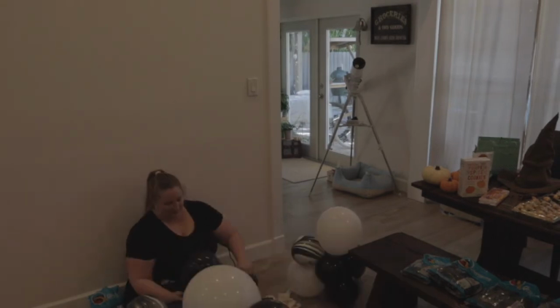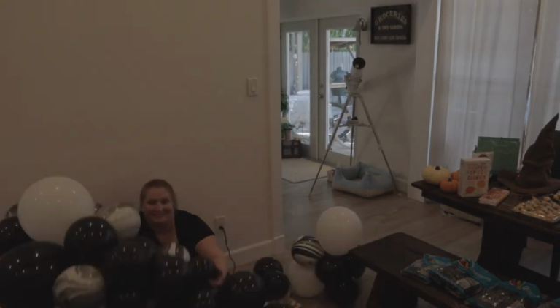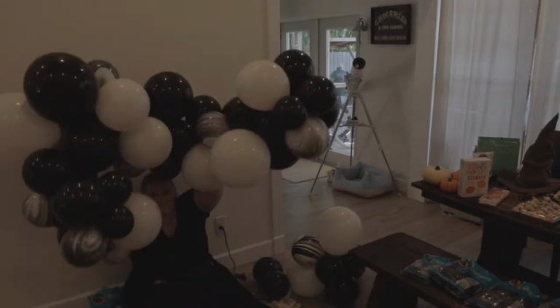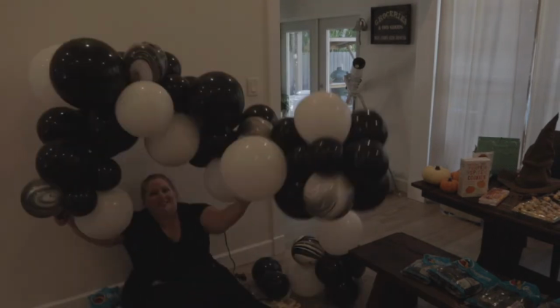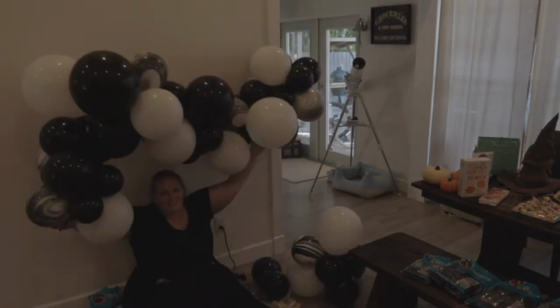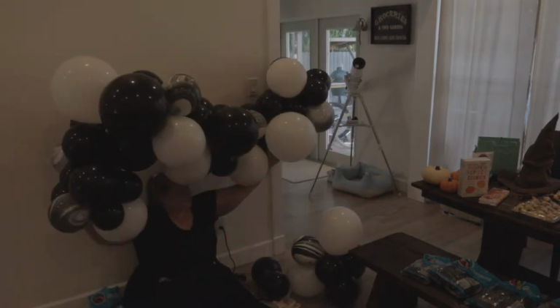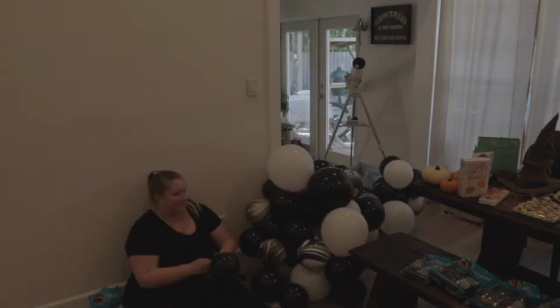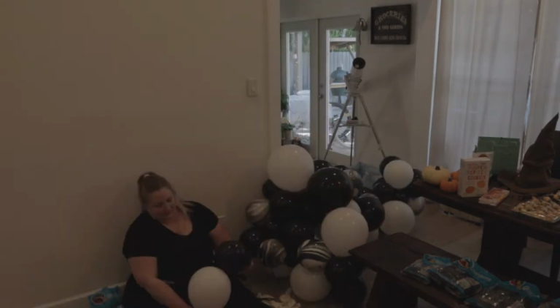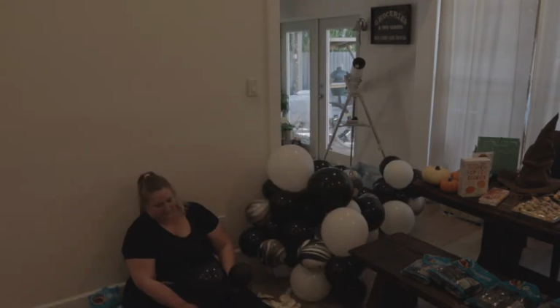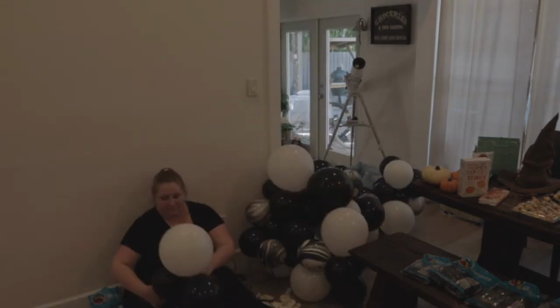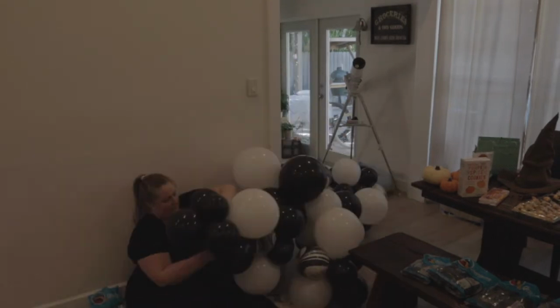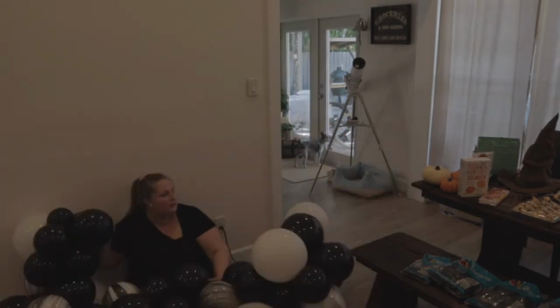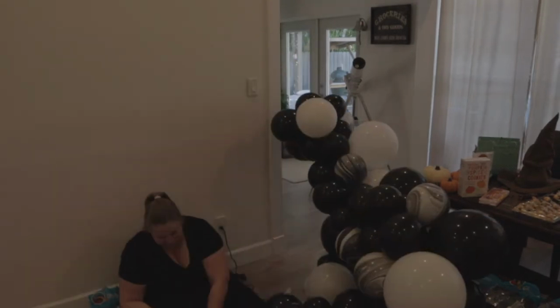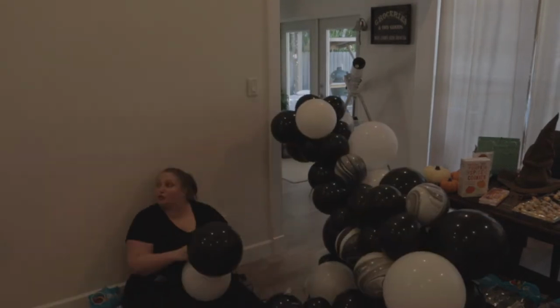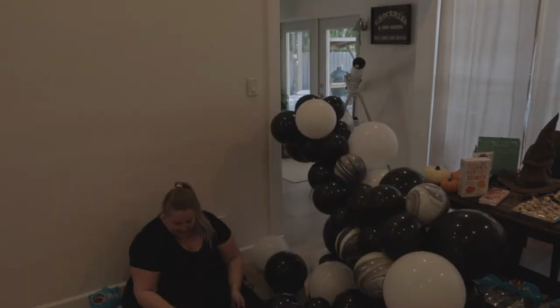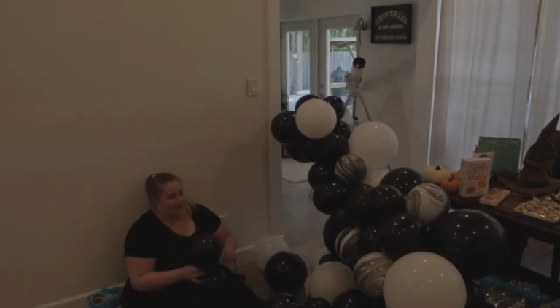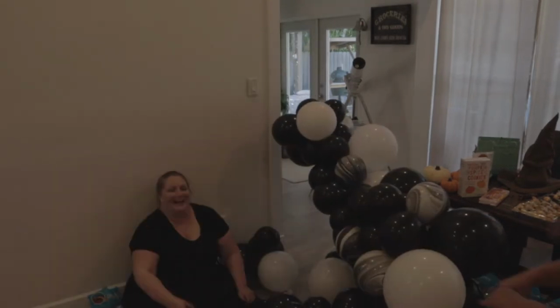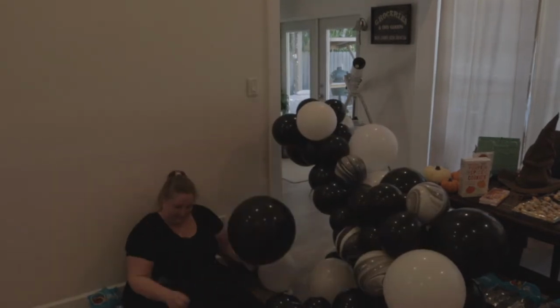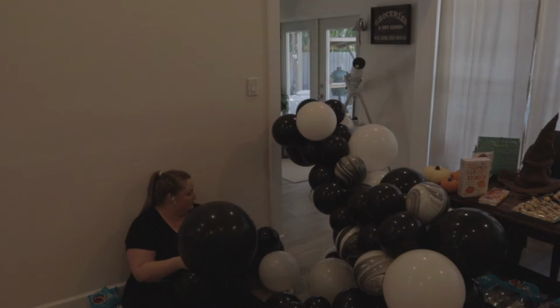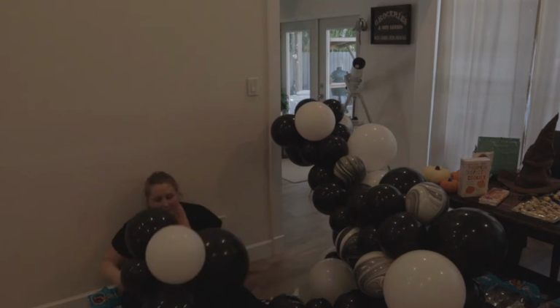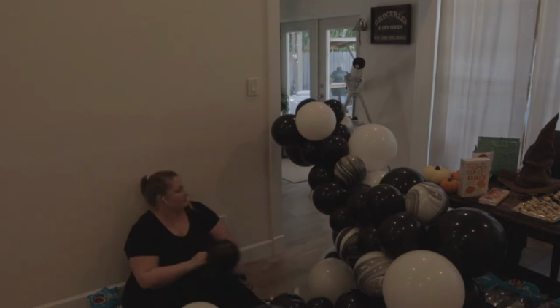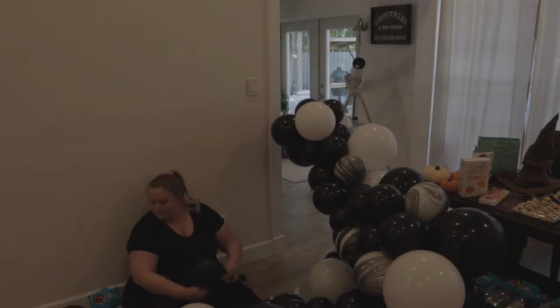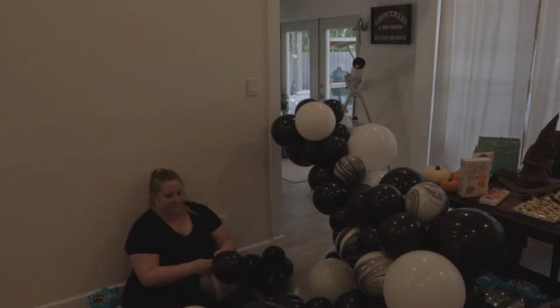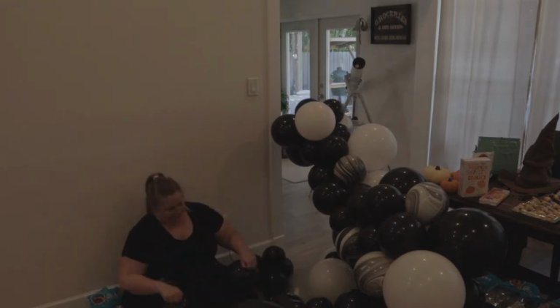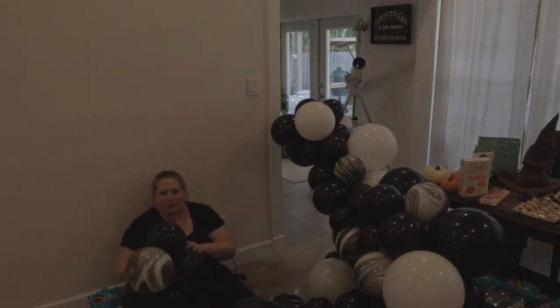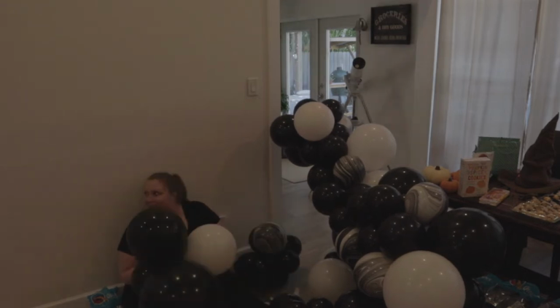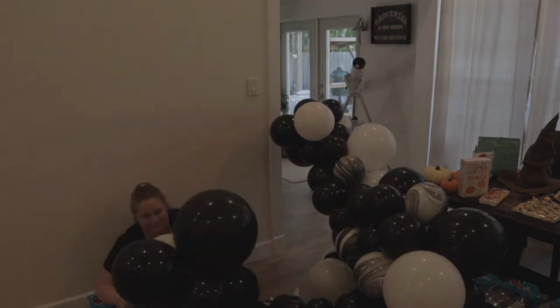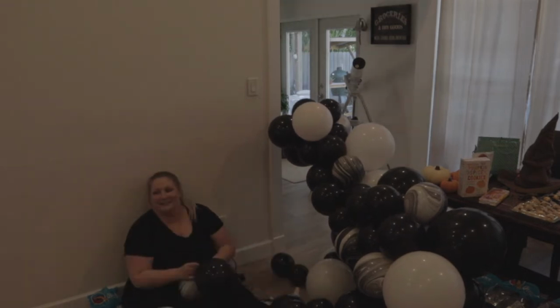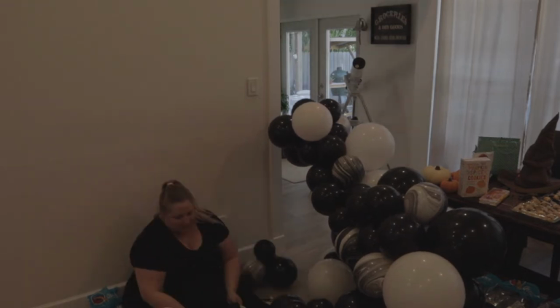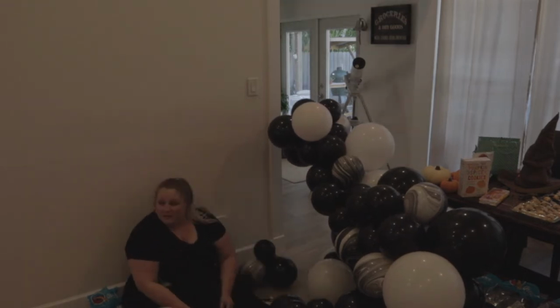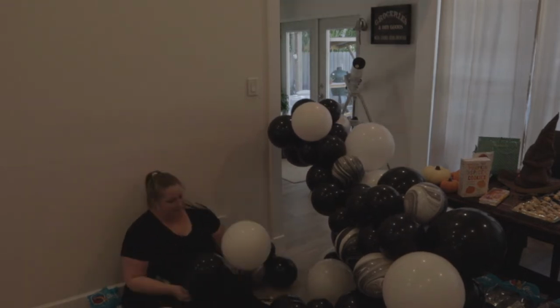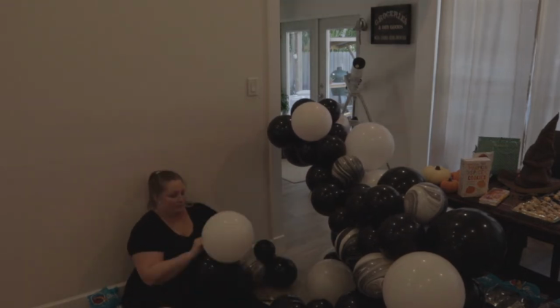My first garland is done — that one's about 8 feet. I'm going to go ahead and make a second one around the same size.